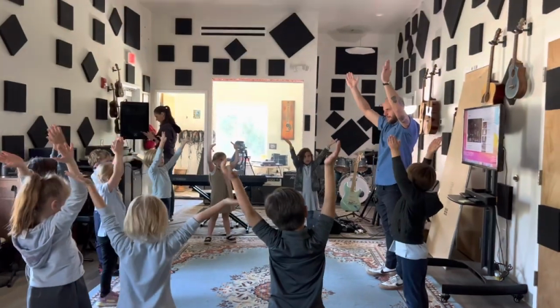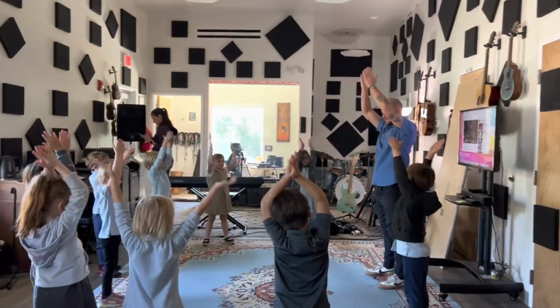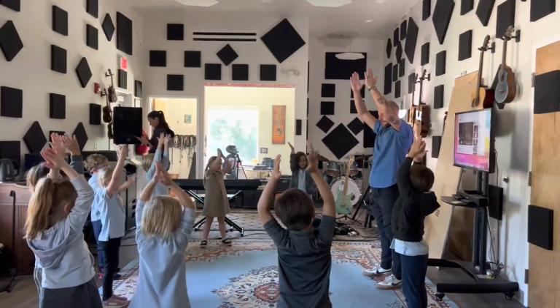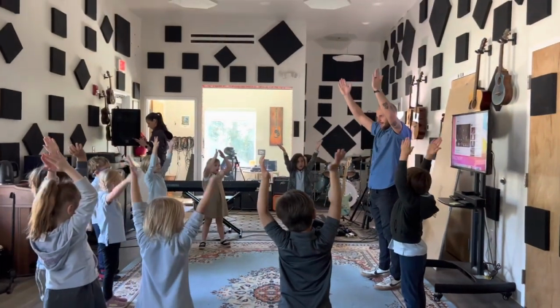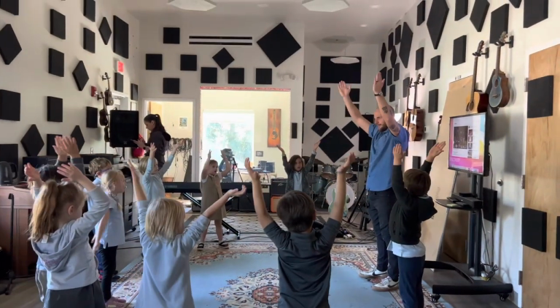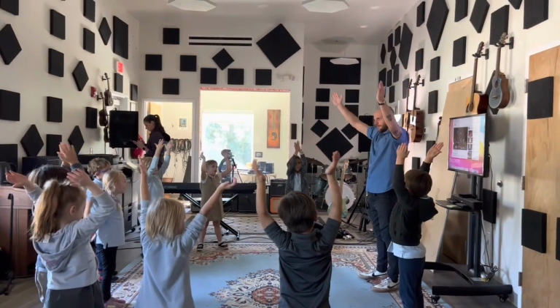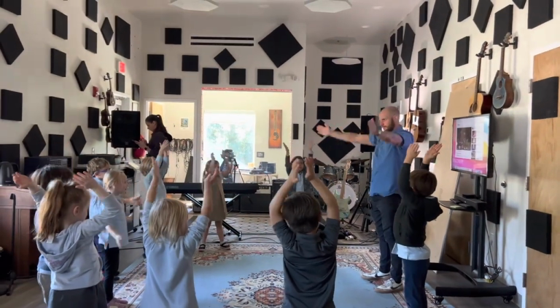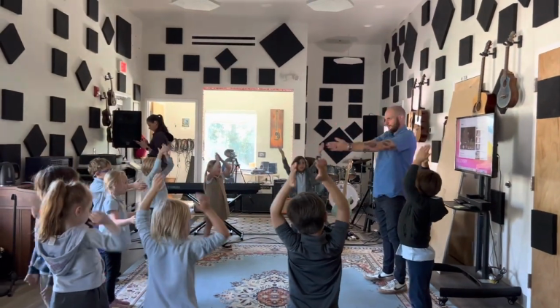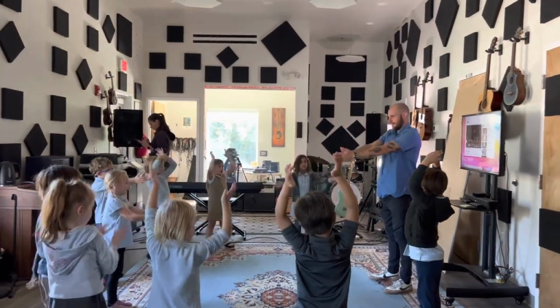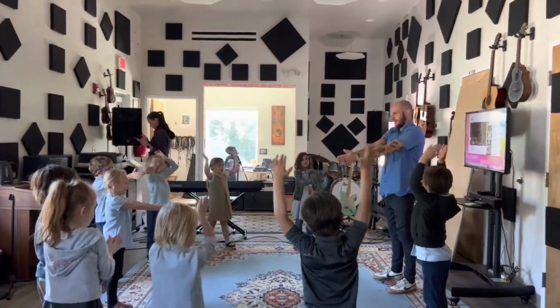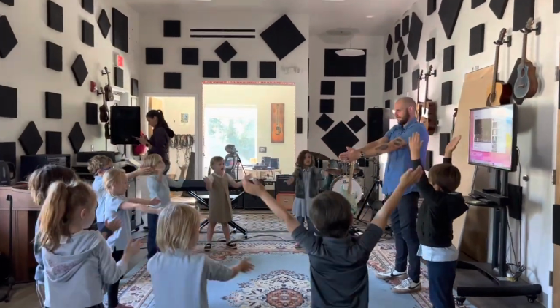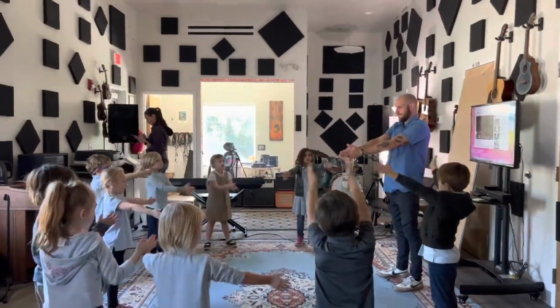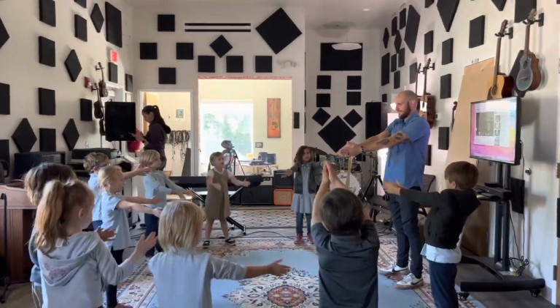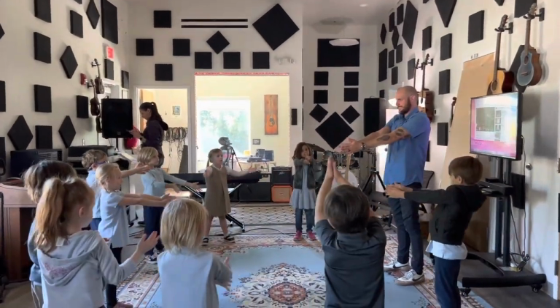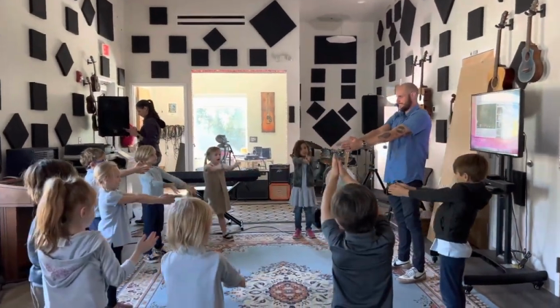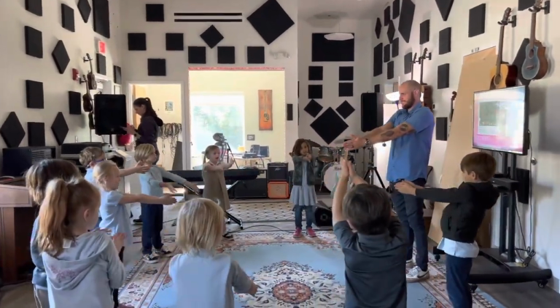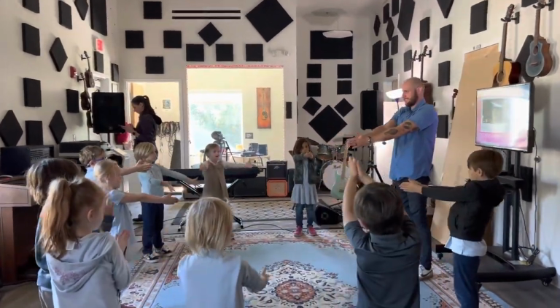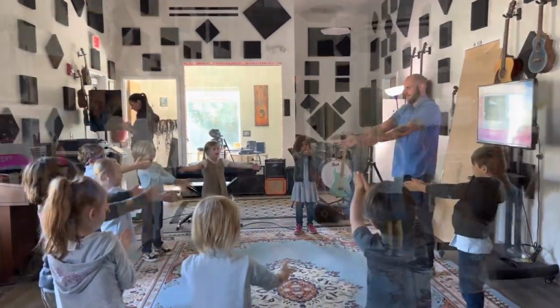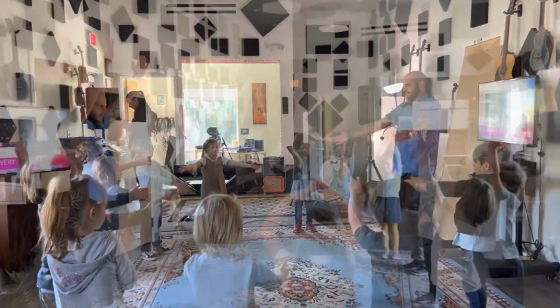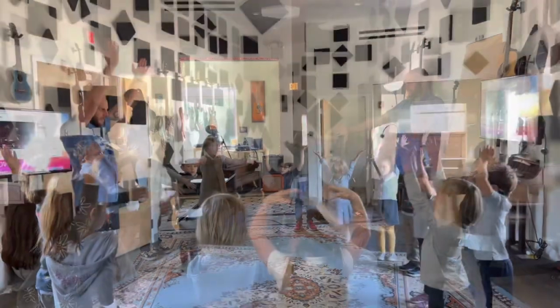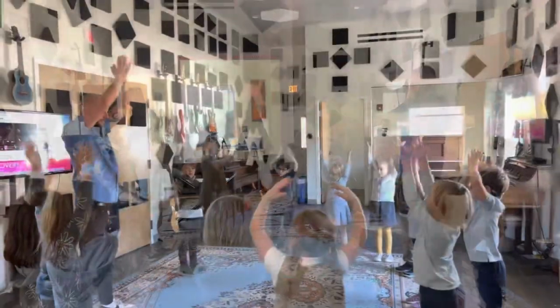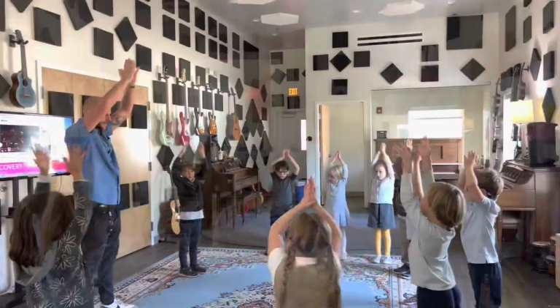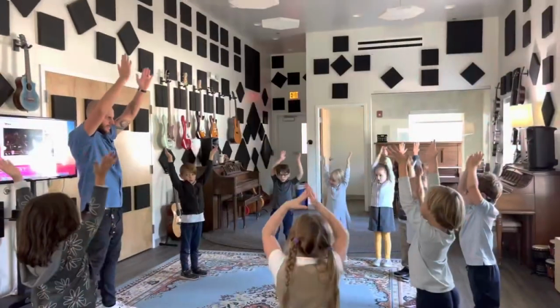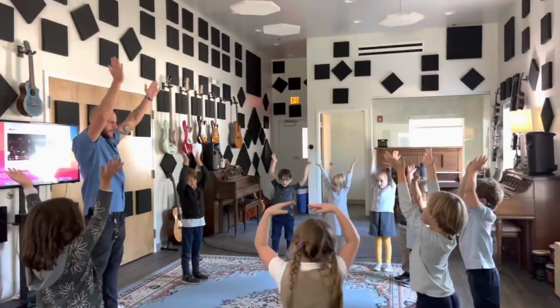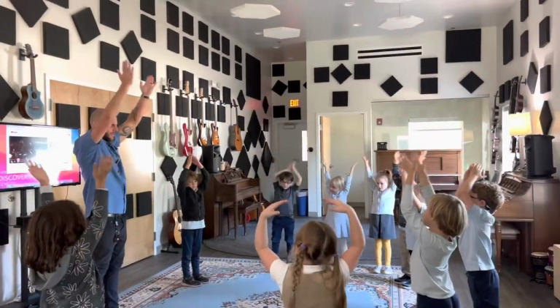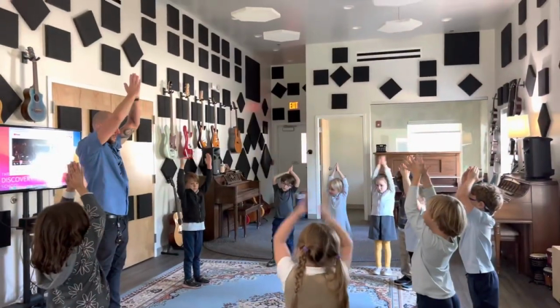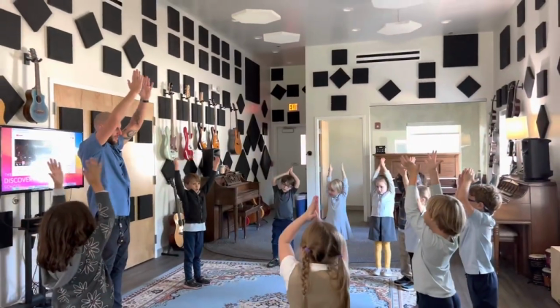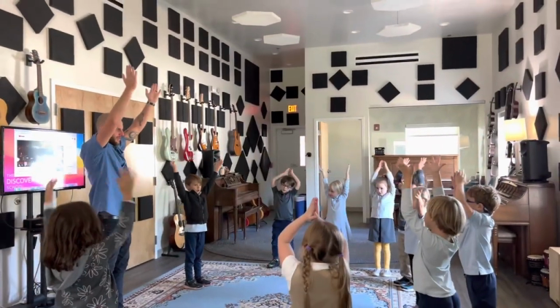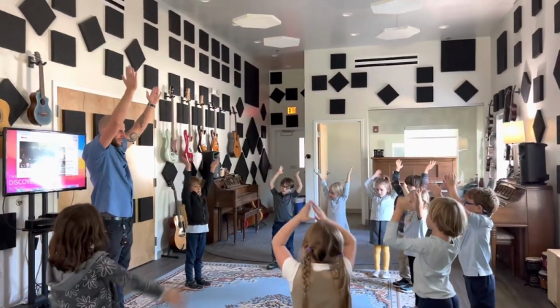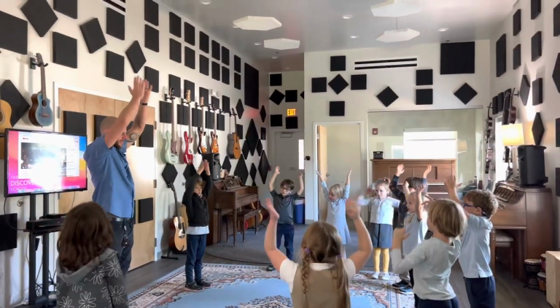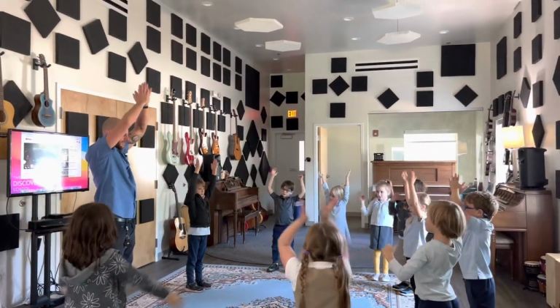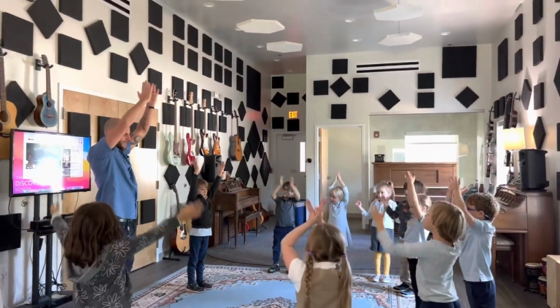Kindergarten students listen to music and begin to learn about the musicians while discussing and identifying the instruments they hear.